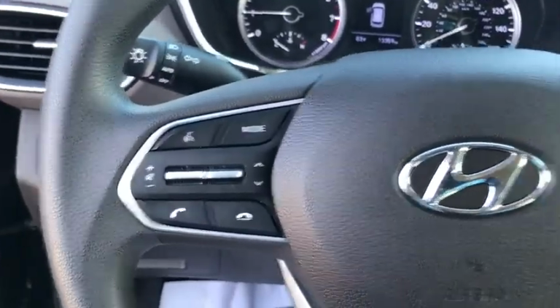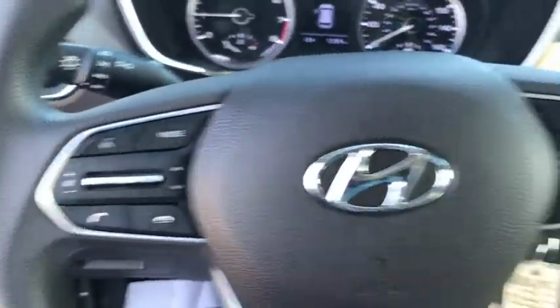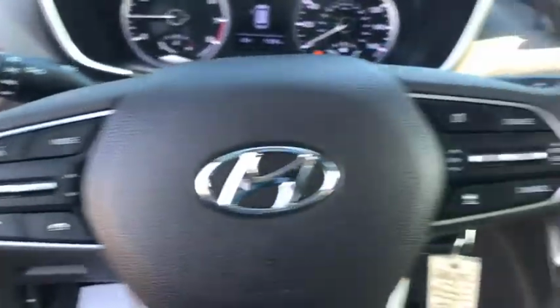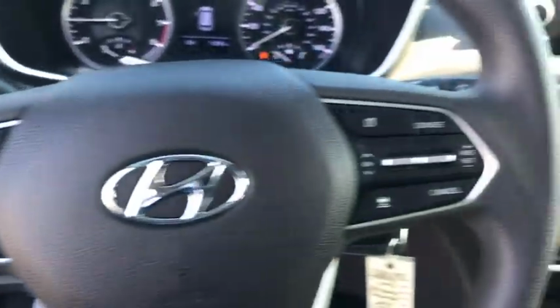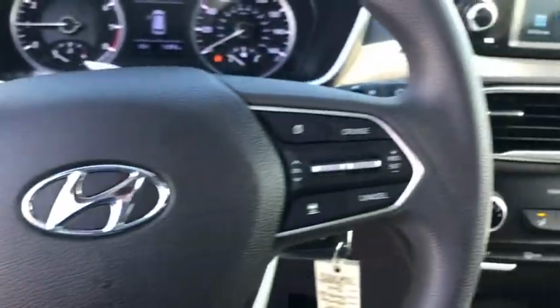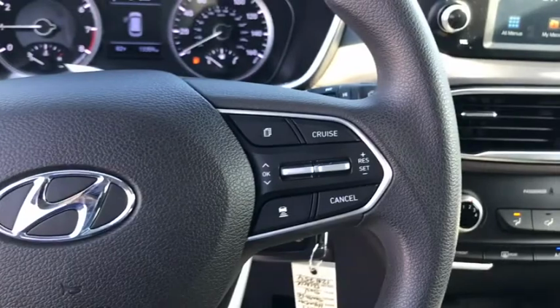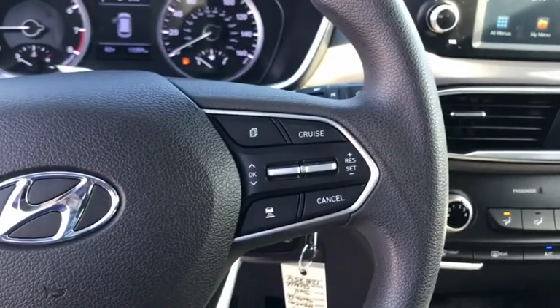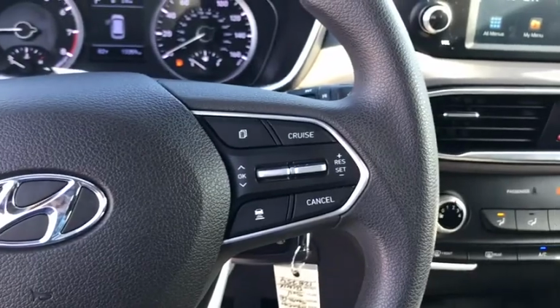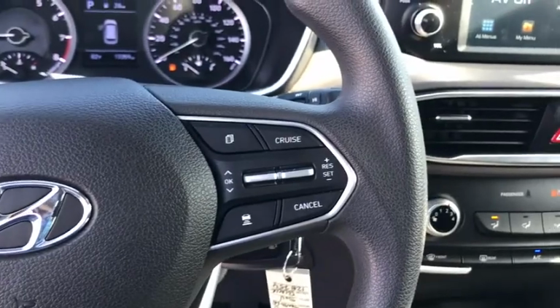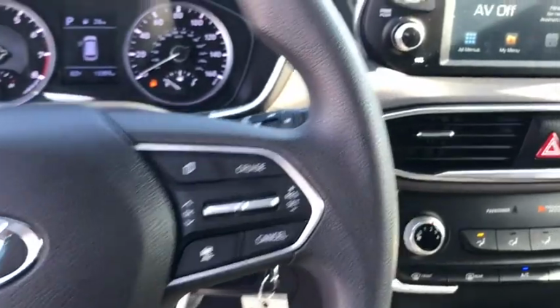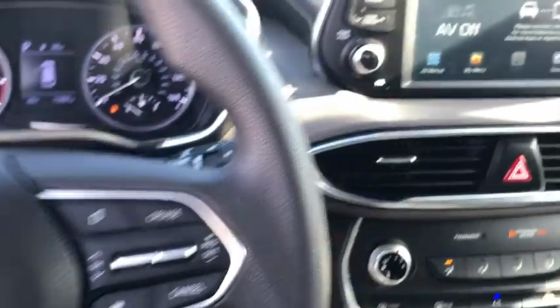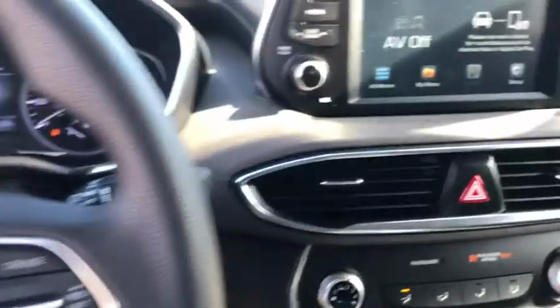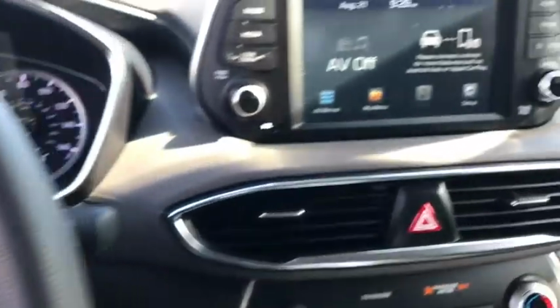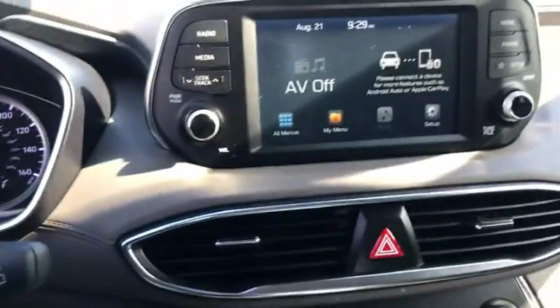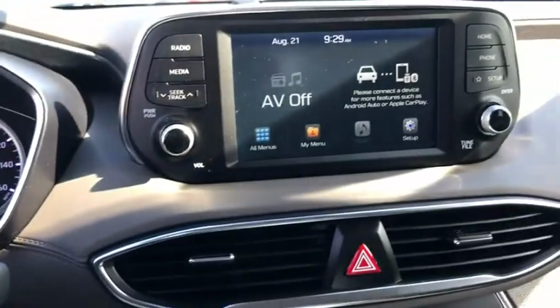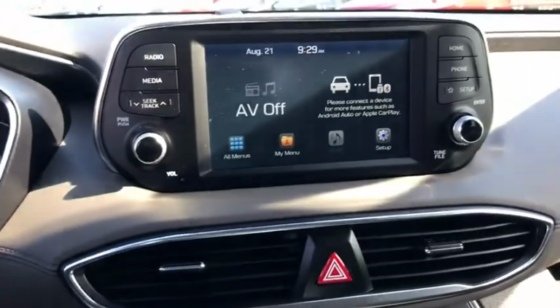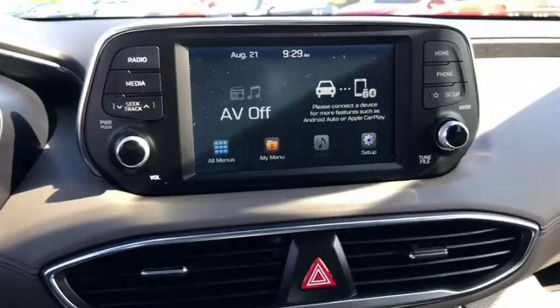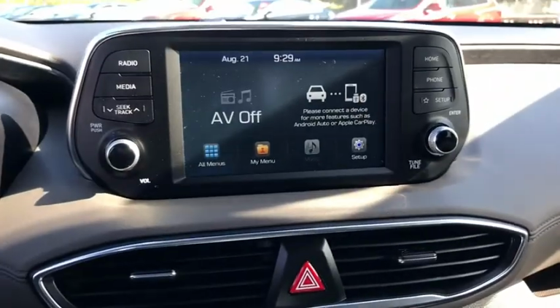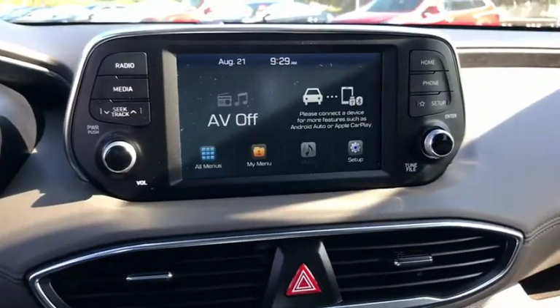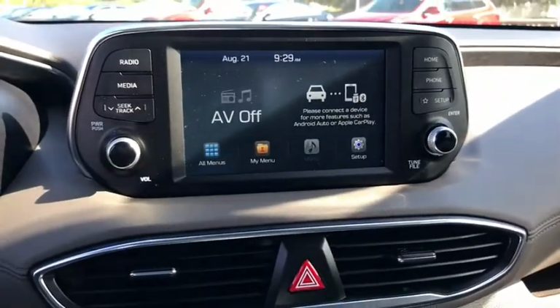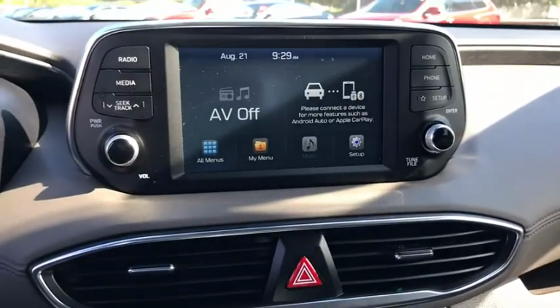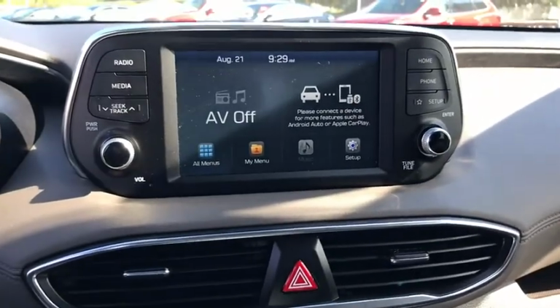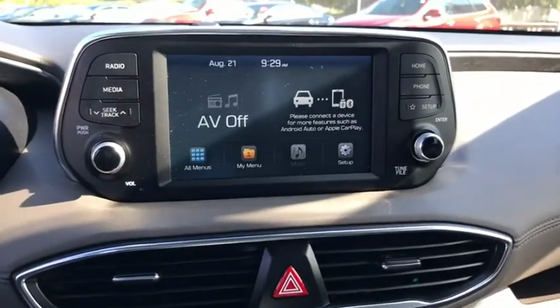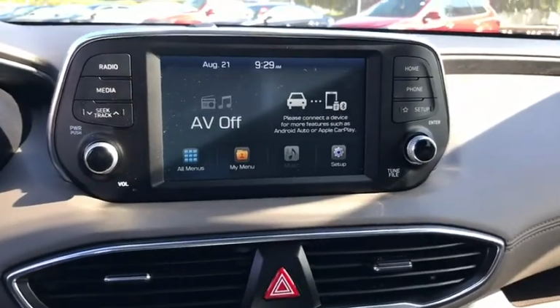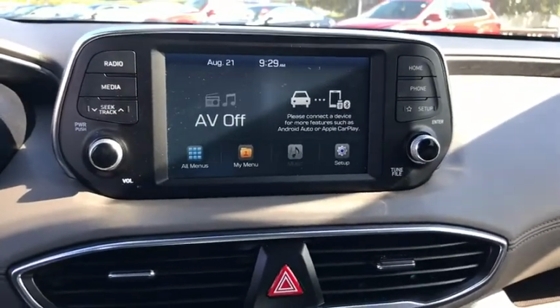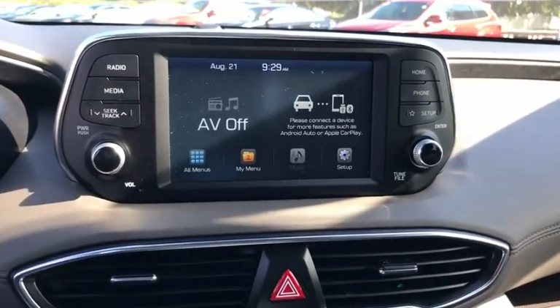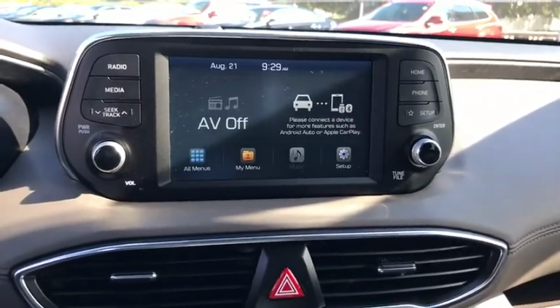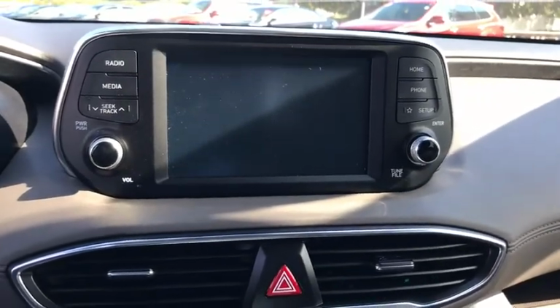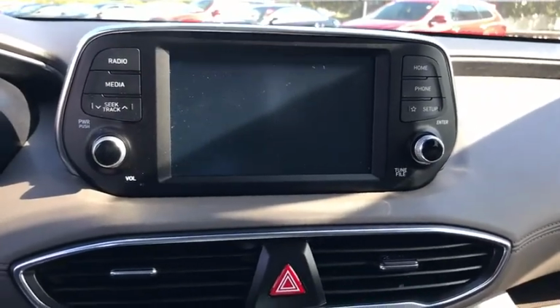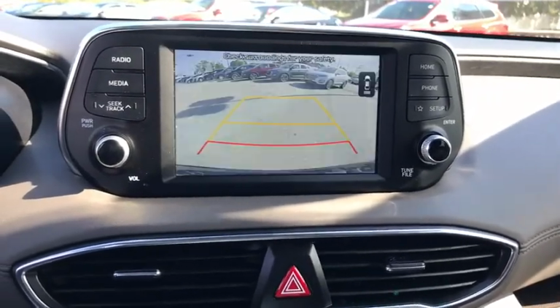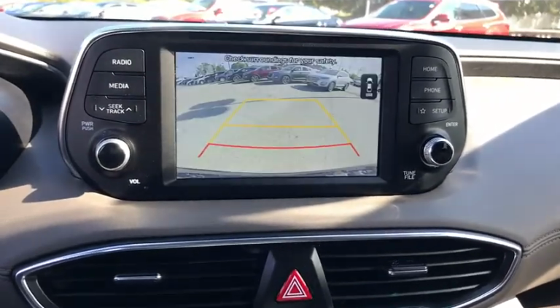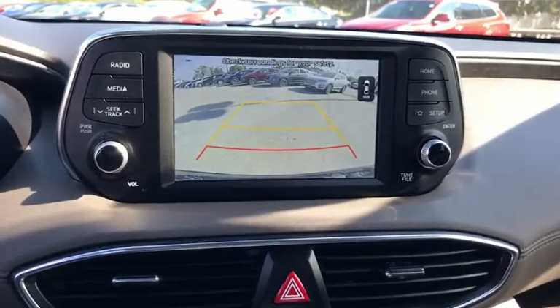Panic alarm, brake assist, remote keyless entry, overhead console, tachometer.